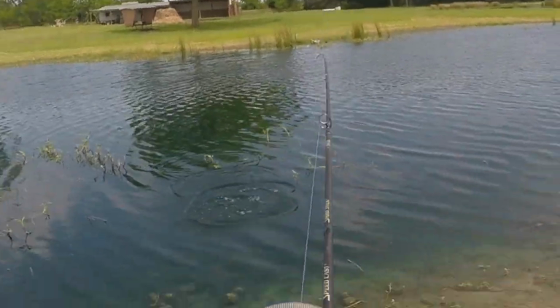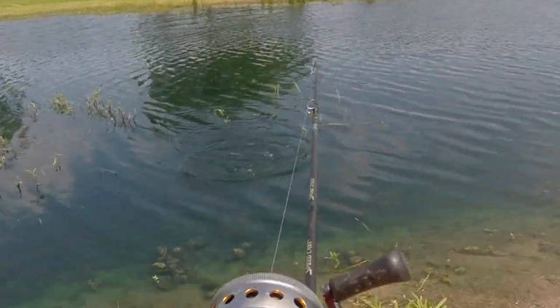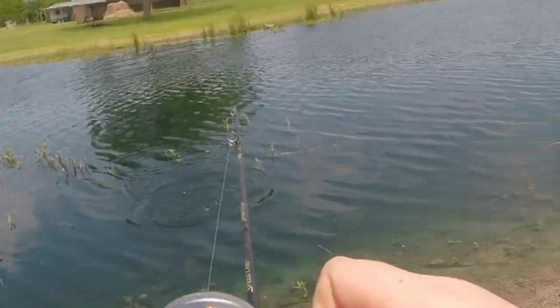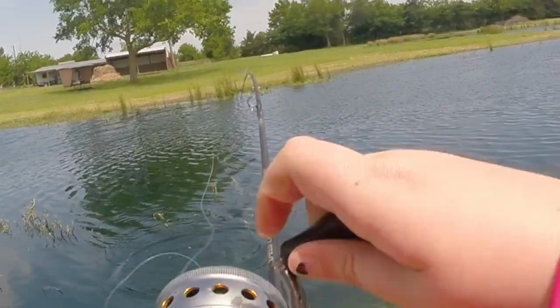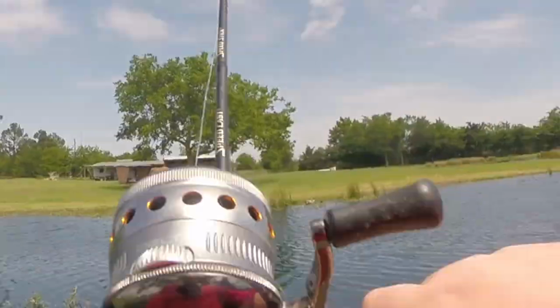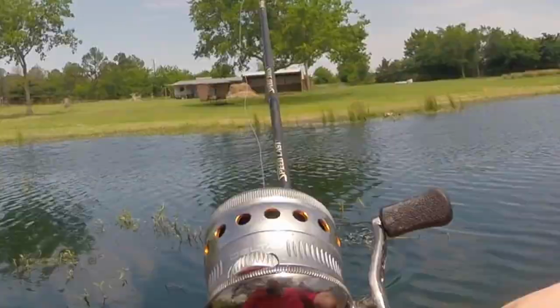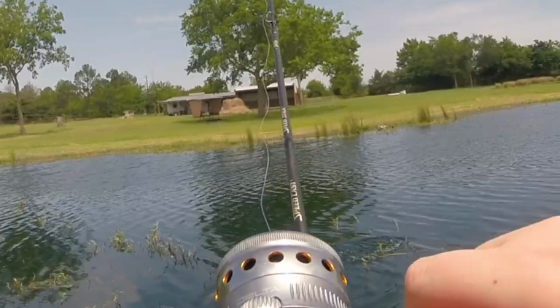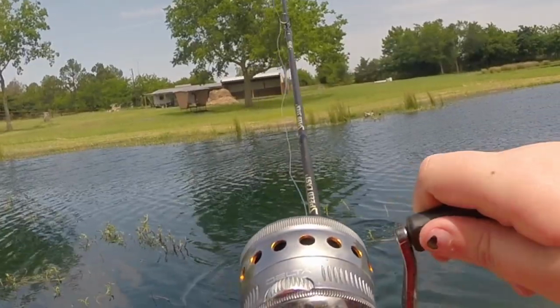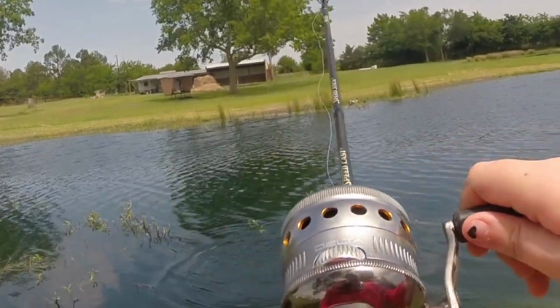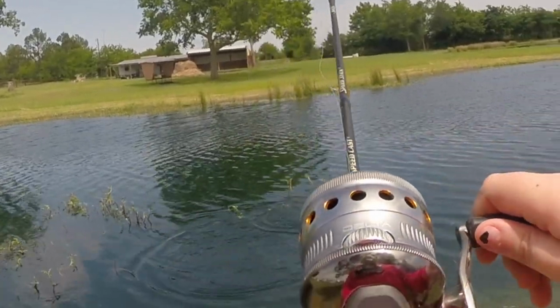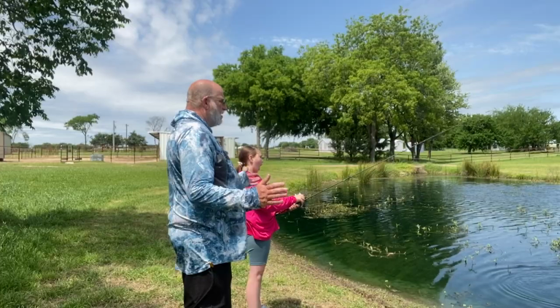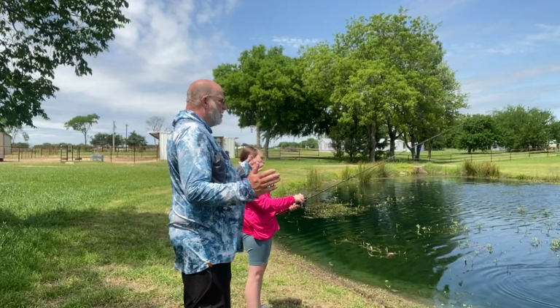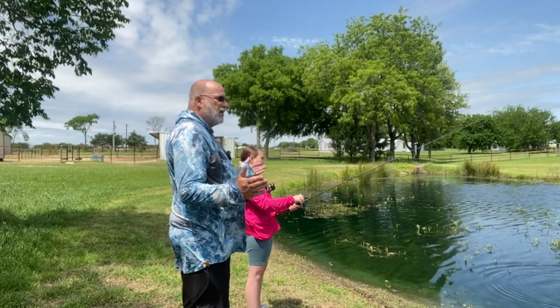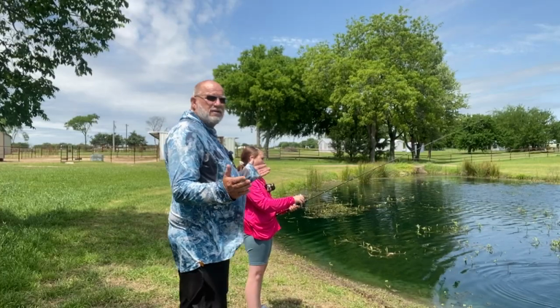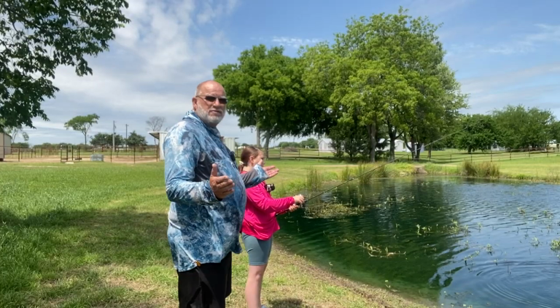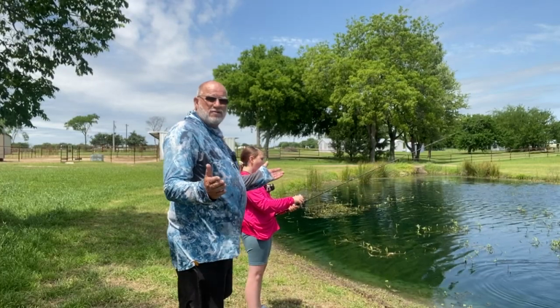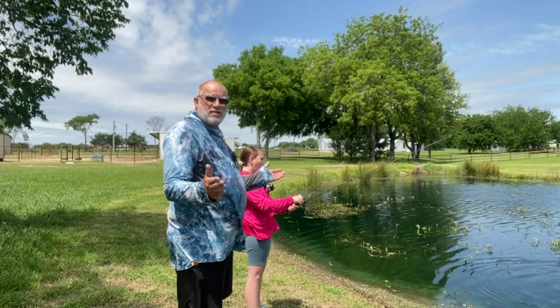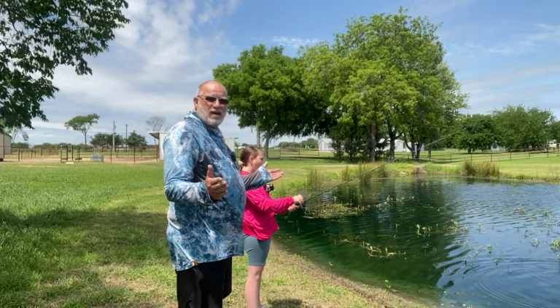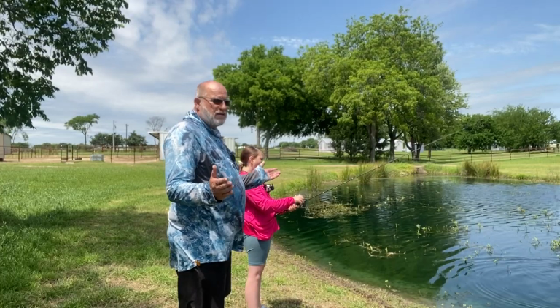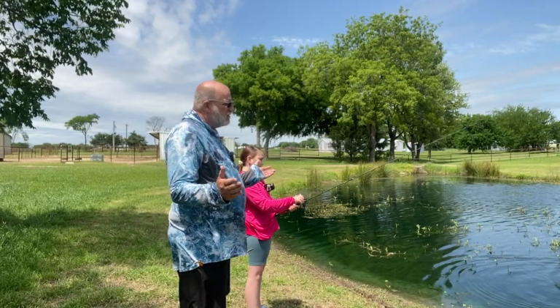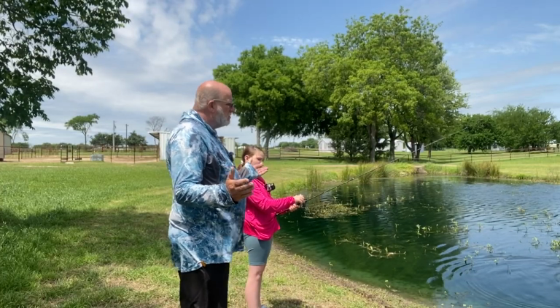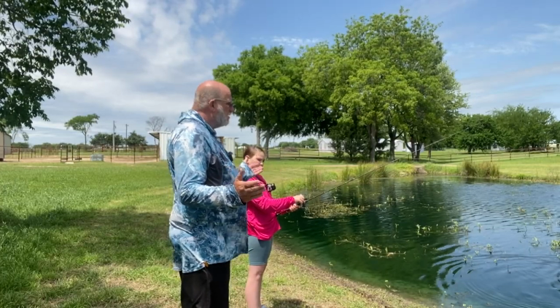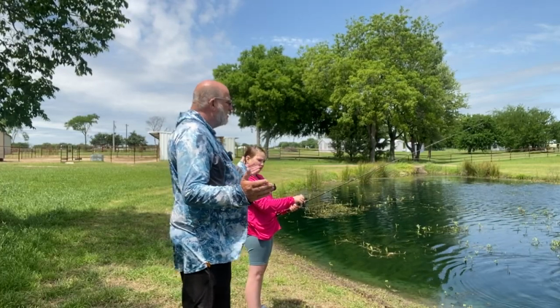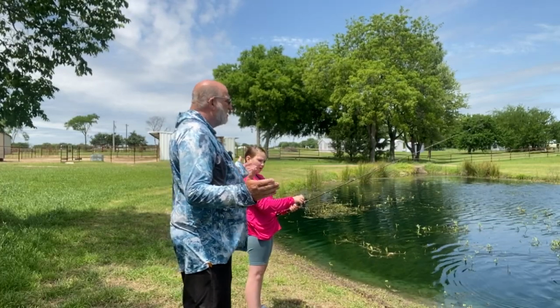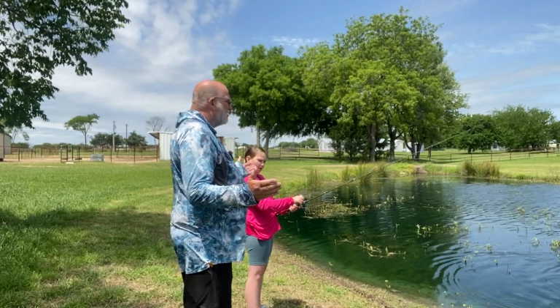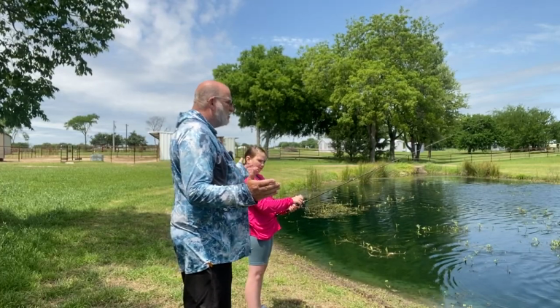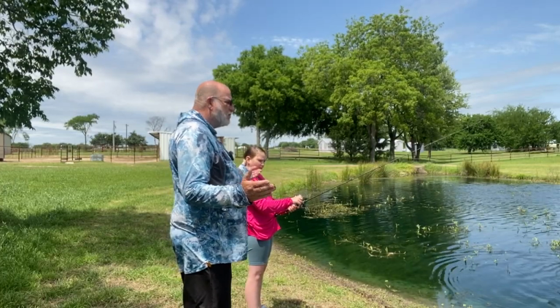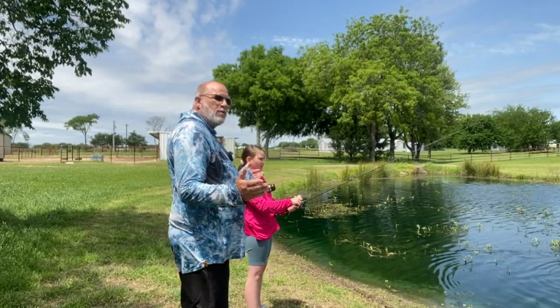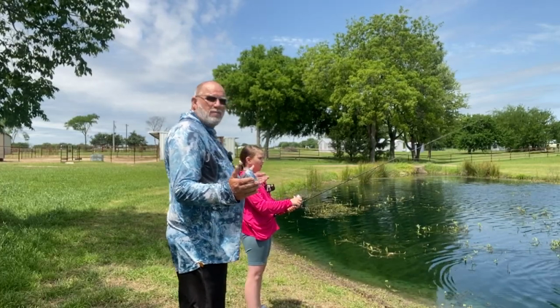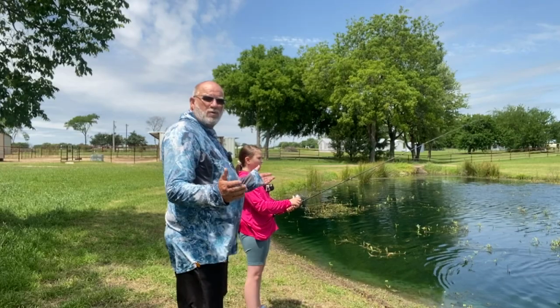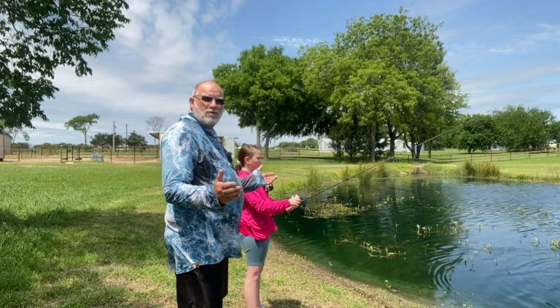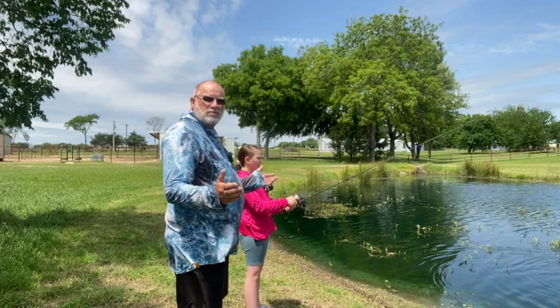Set the hook. Oh, broke her line off, guys. Did y'all see that? Good thing we brought more hooks.